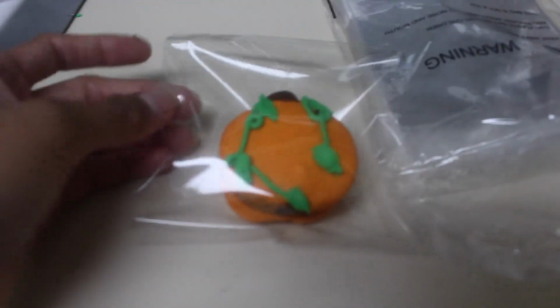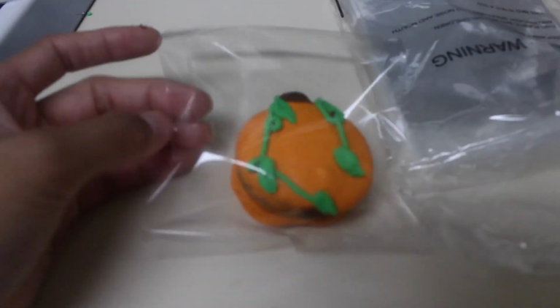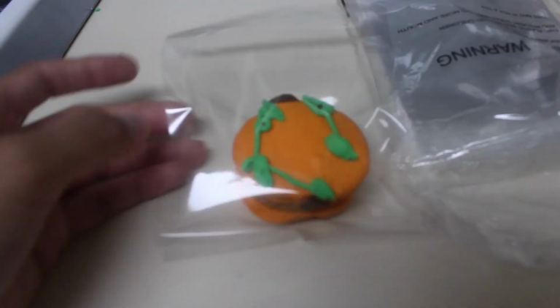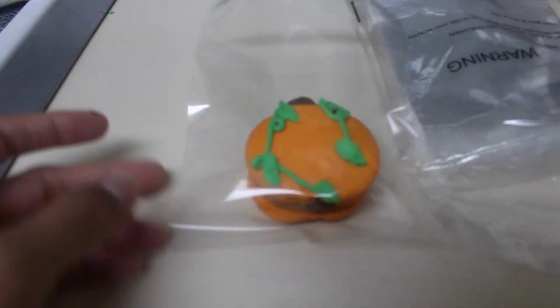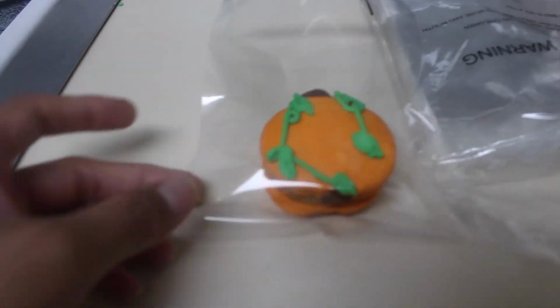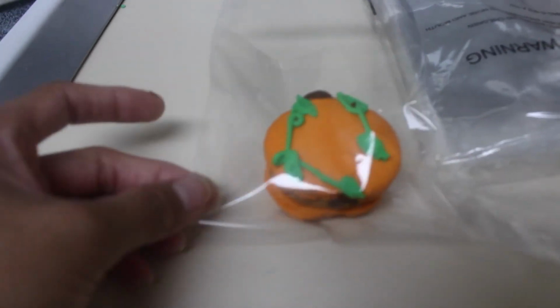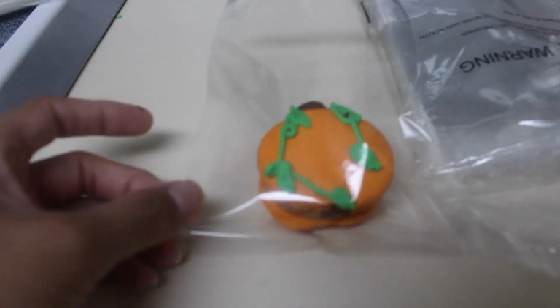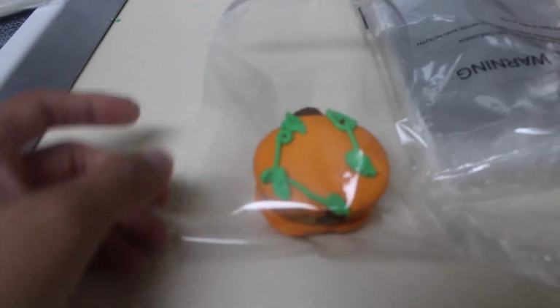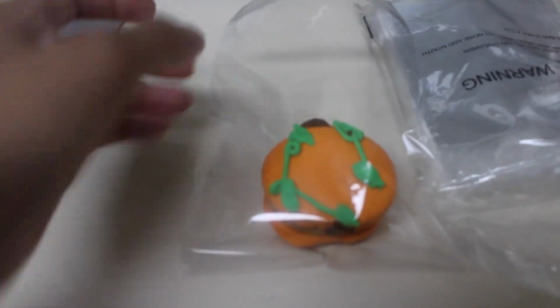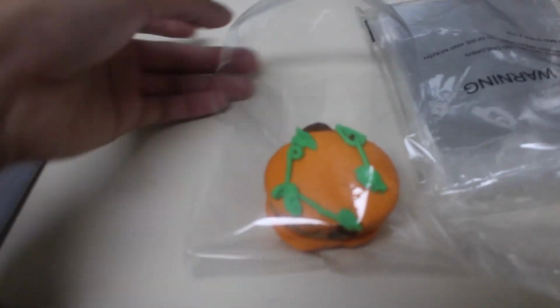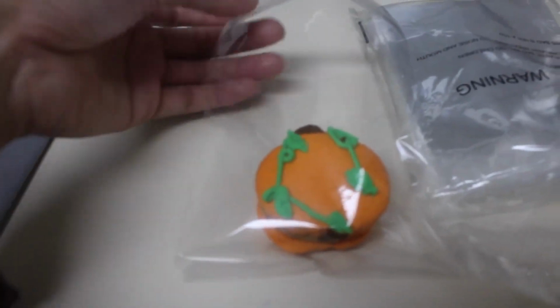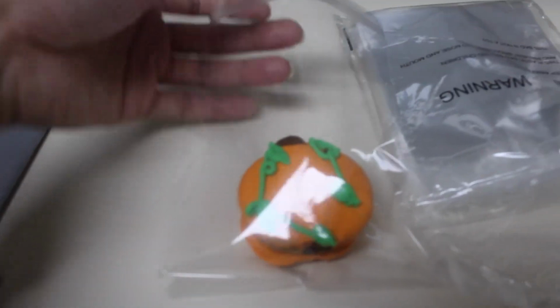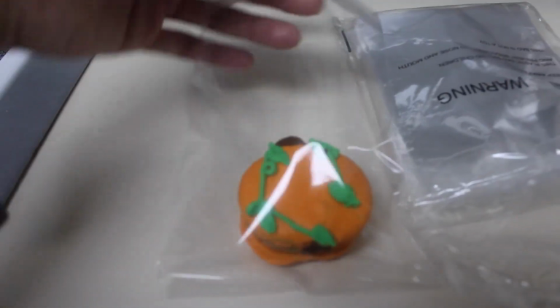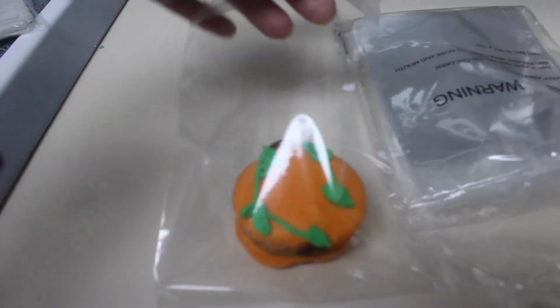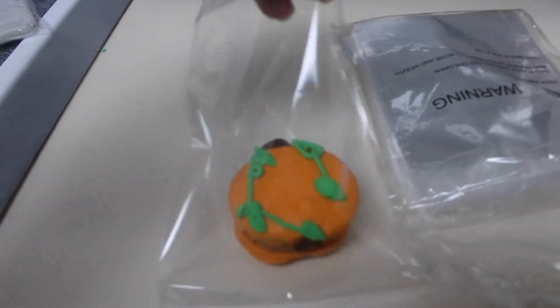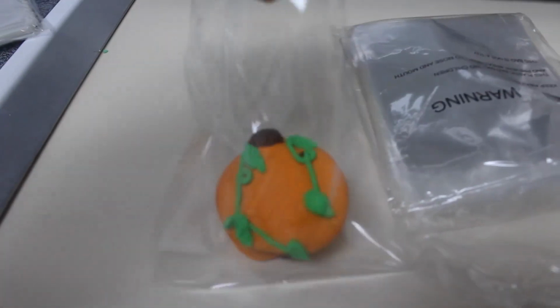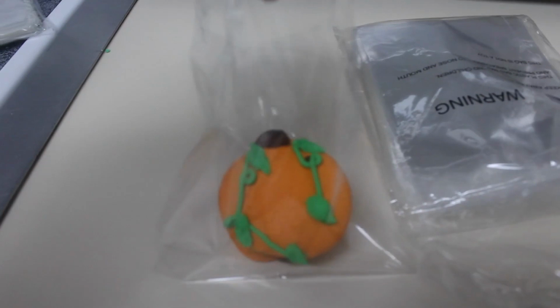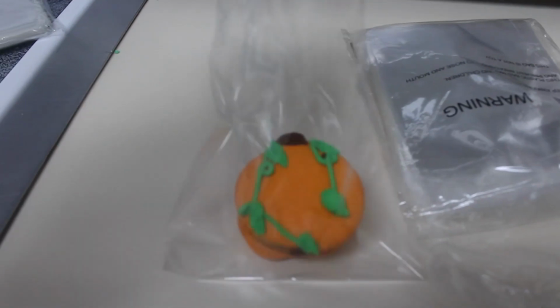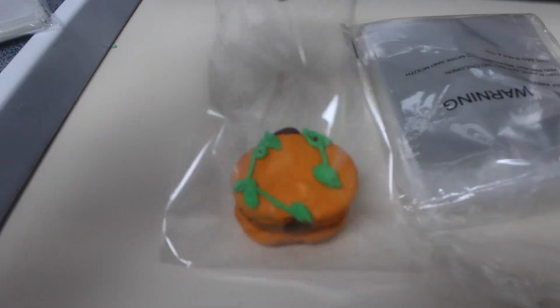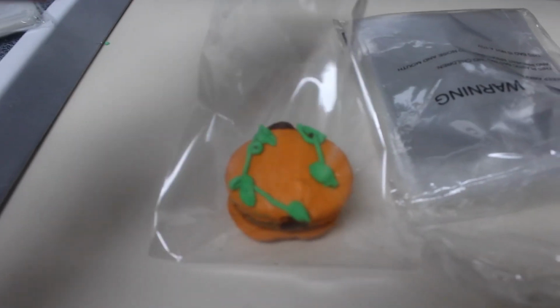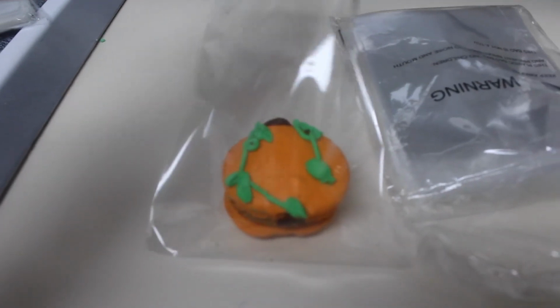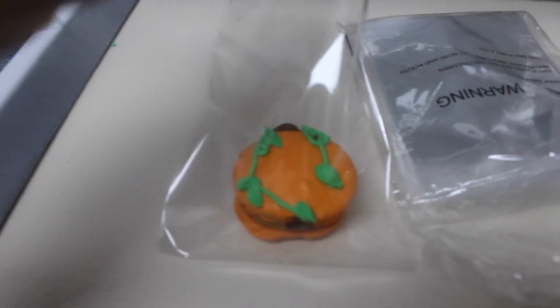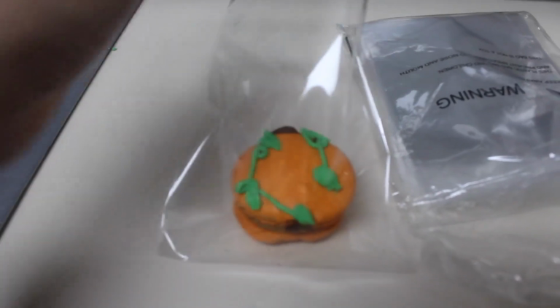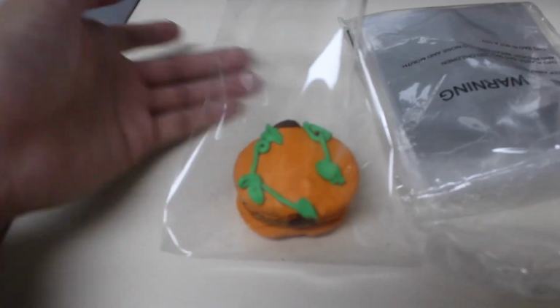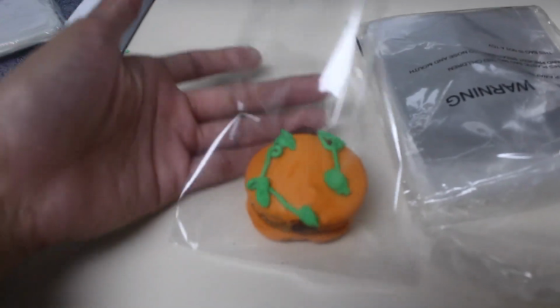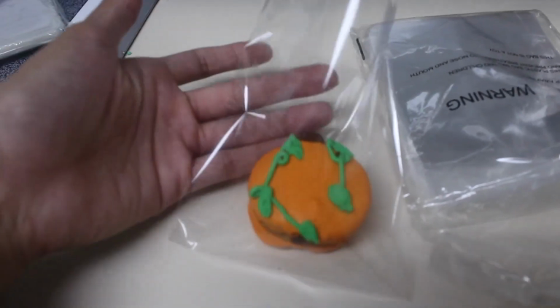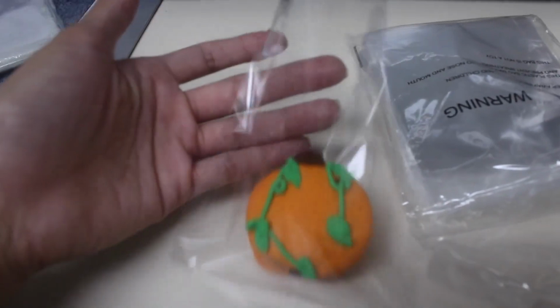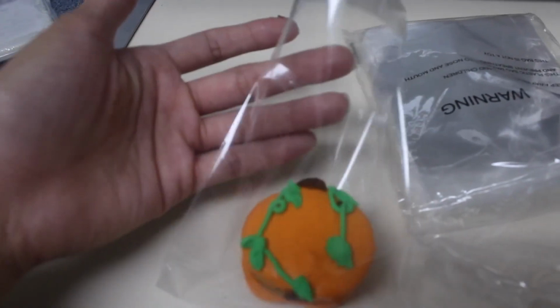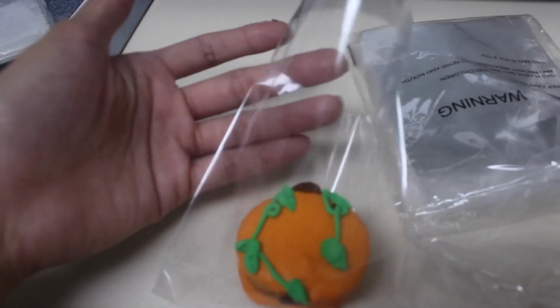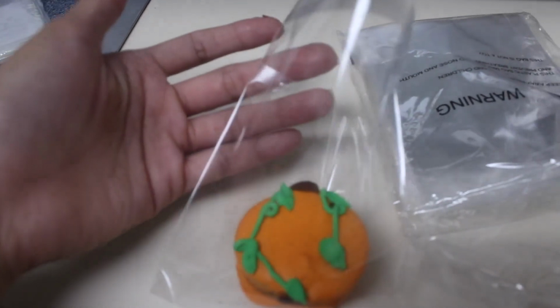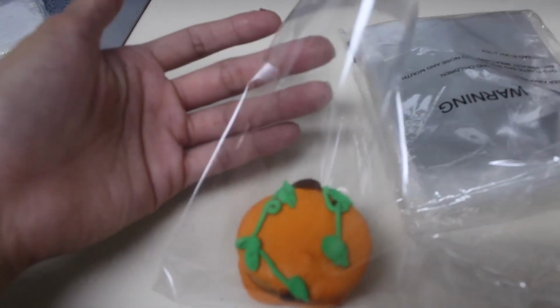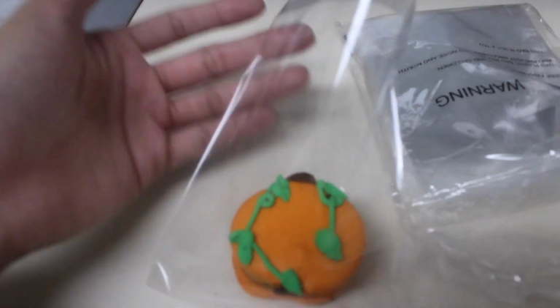It's pretty thick, durable, doesn't rip easily, and it seals pretty well.